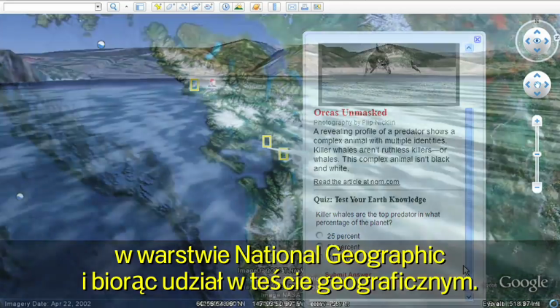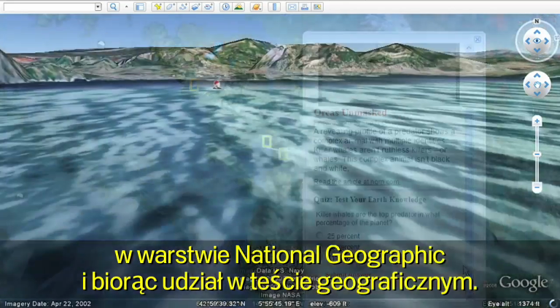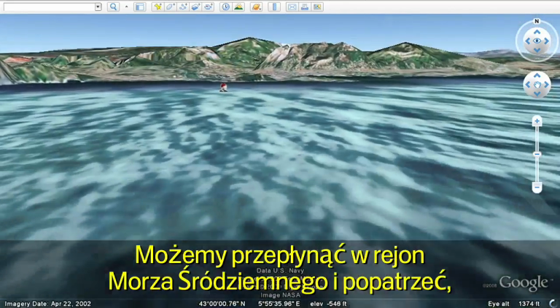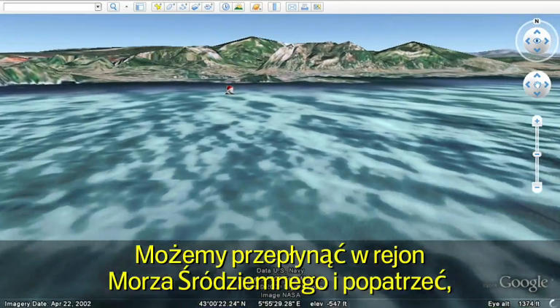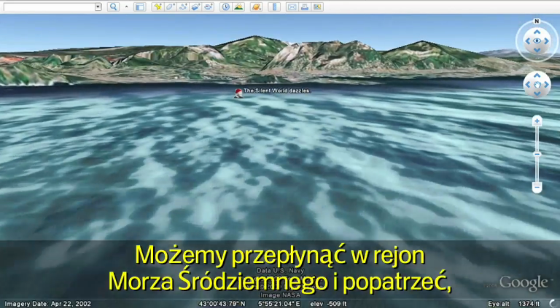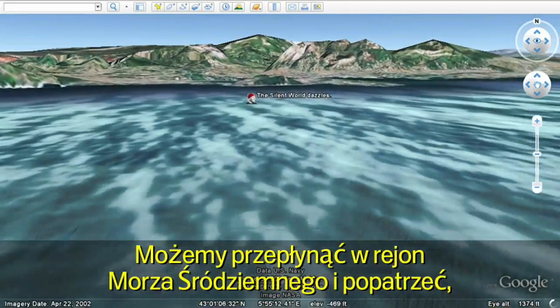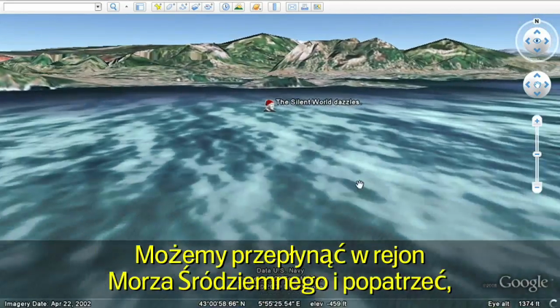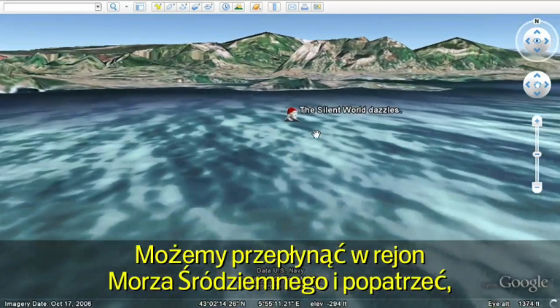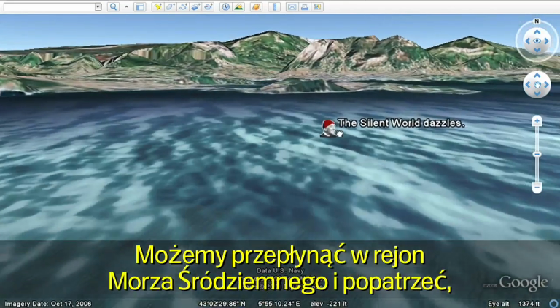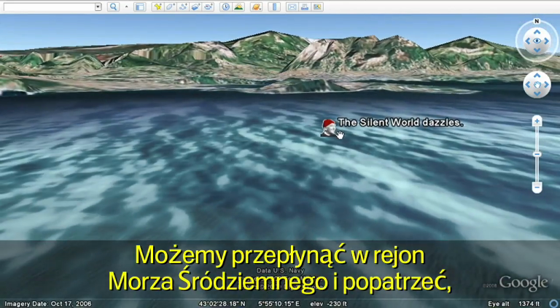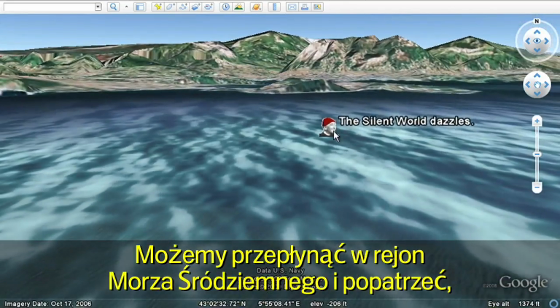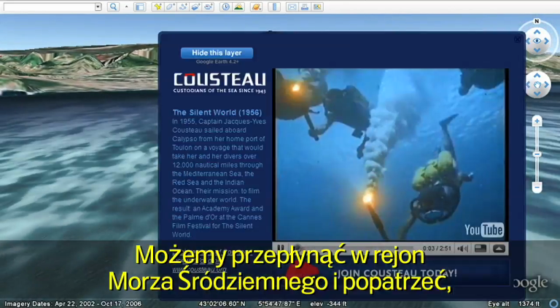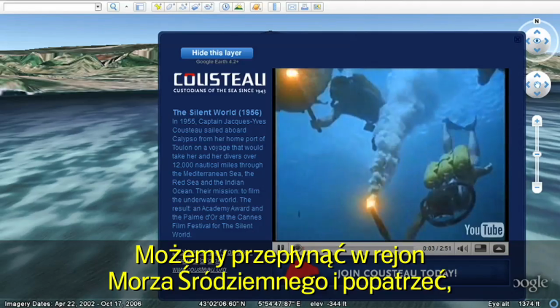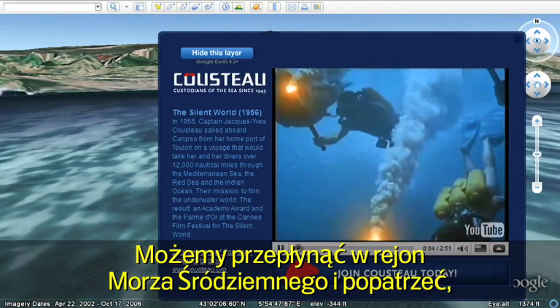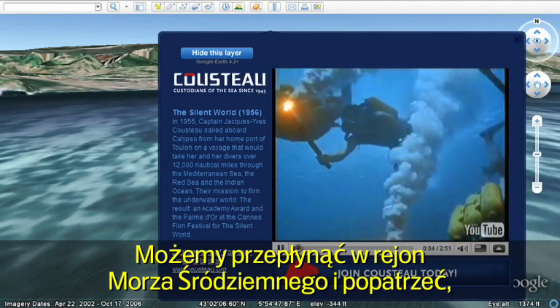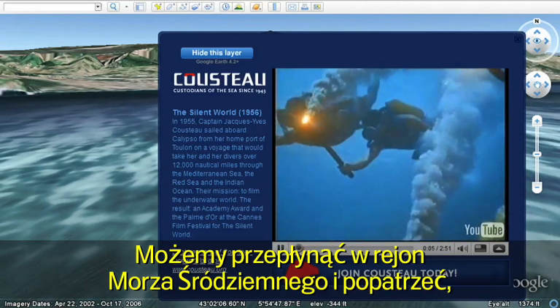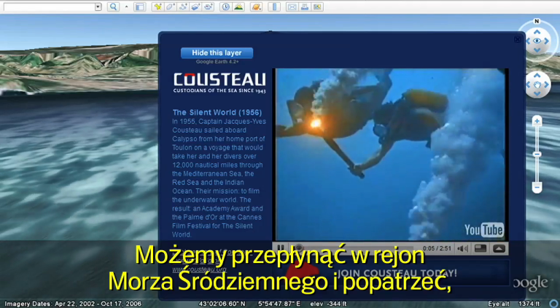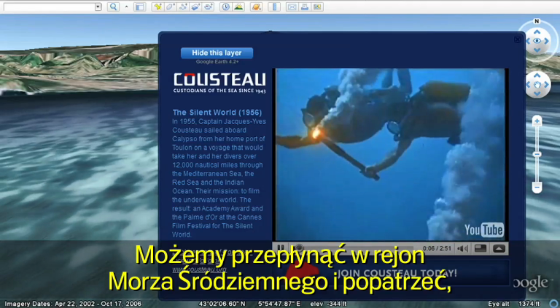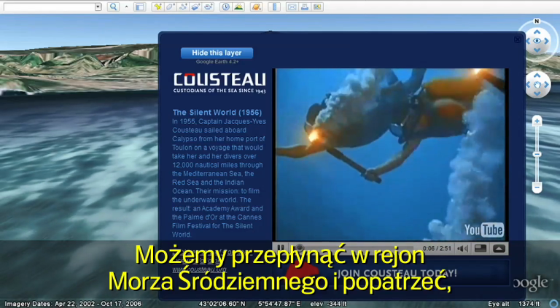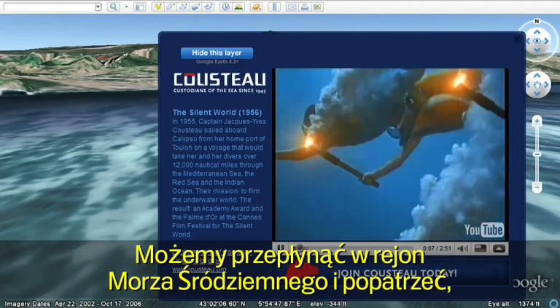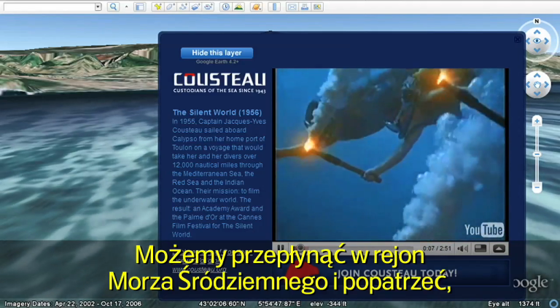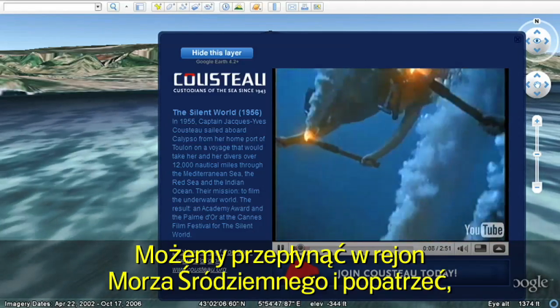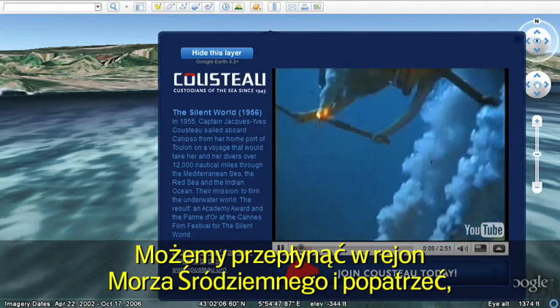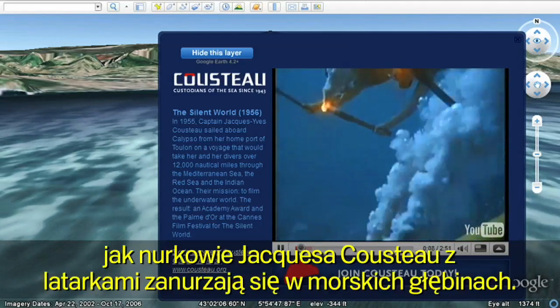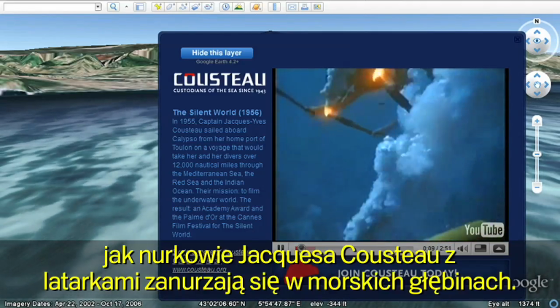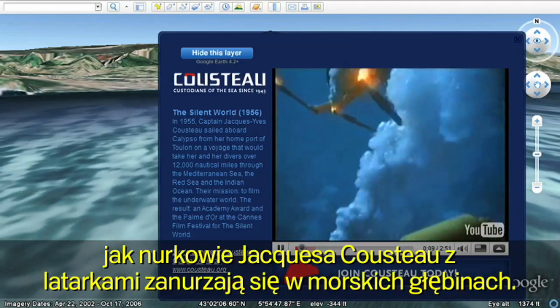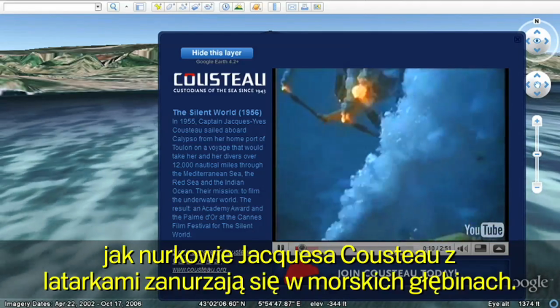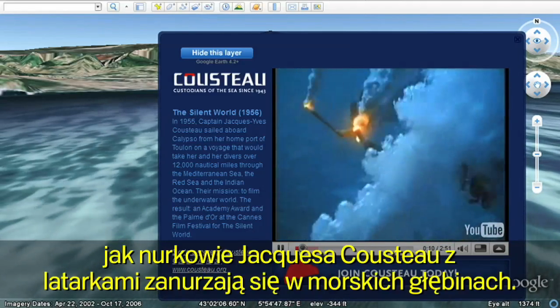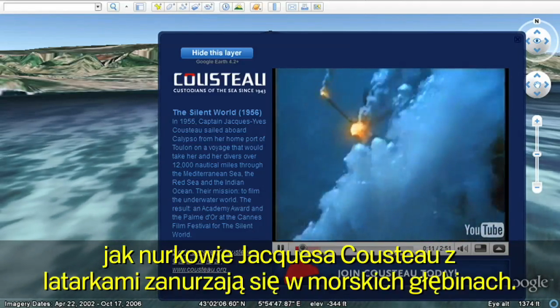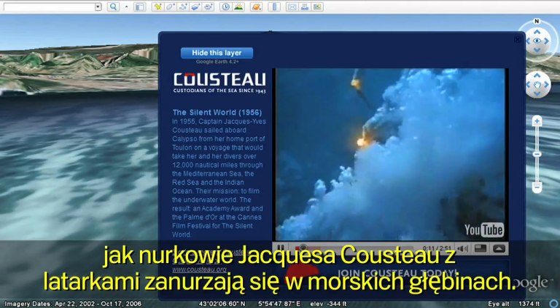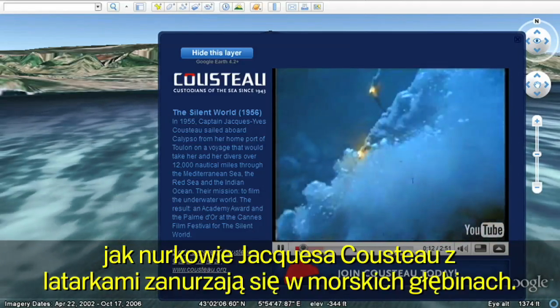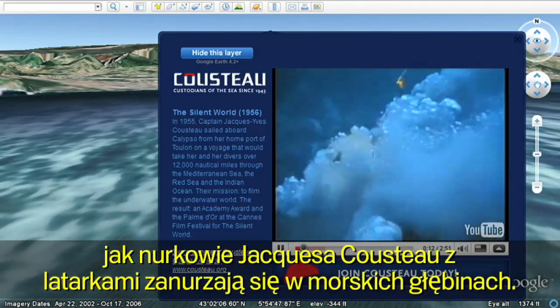We can swim over to the Mediterranean and watch as Jacques Cousteau's torch divers plunge into the depths of the sea.